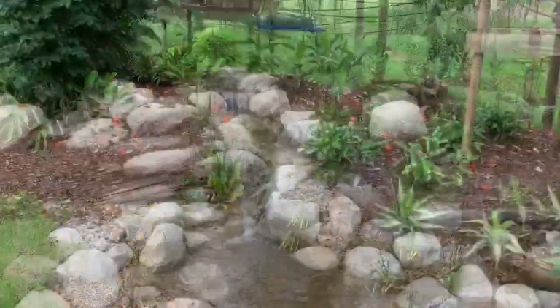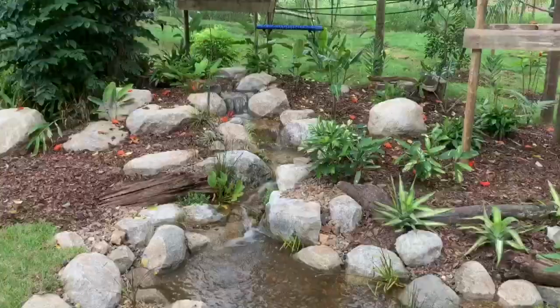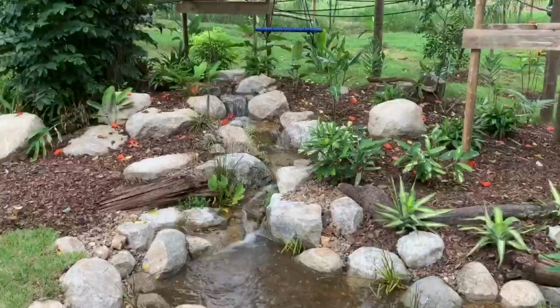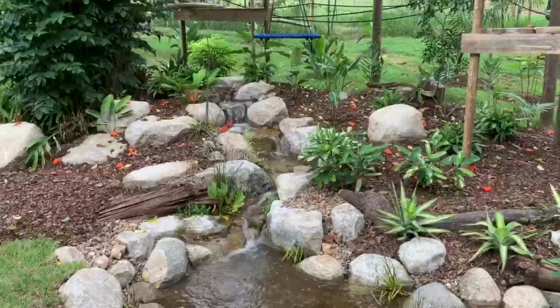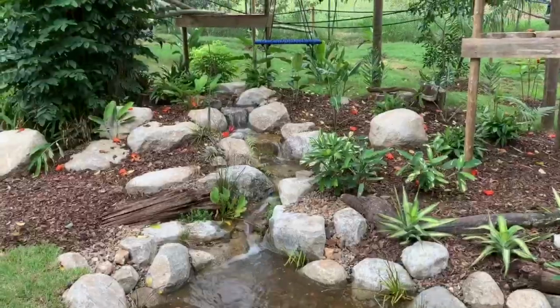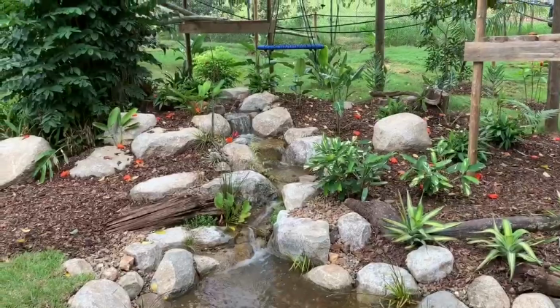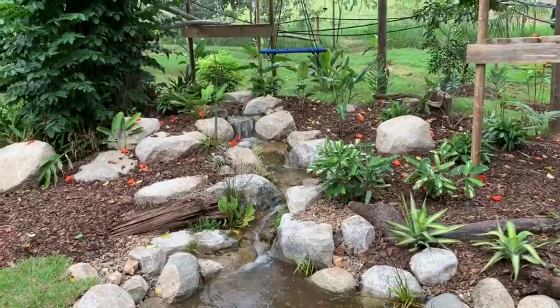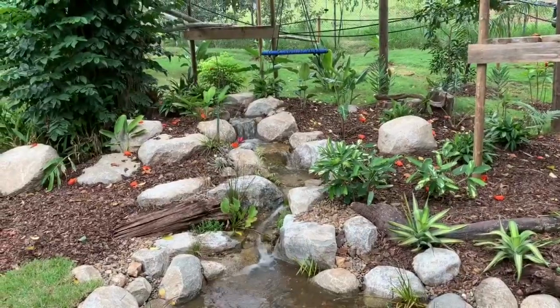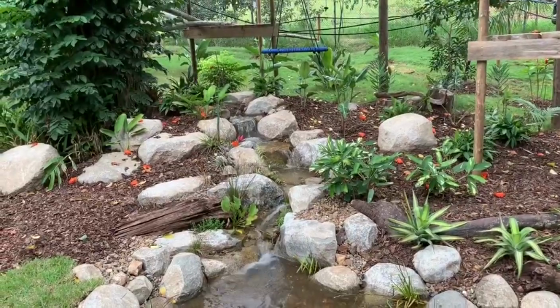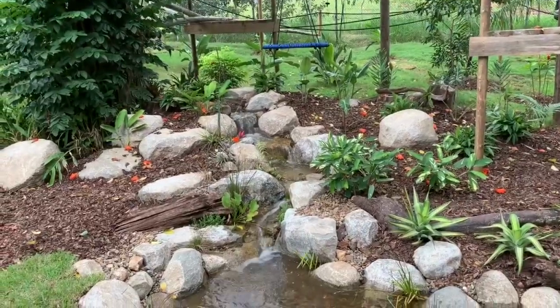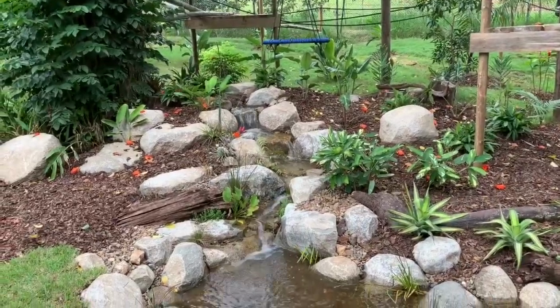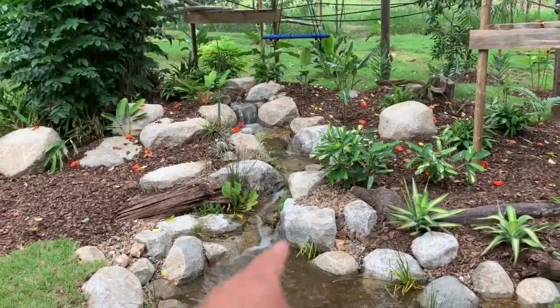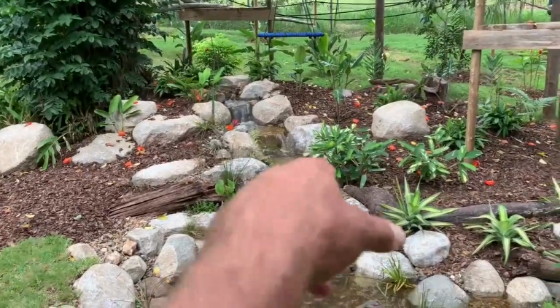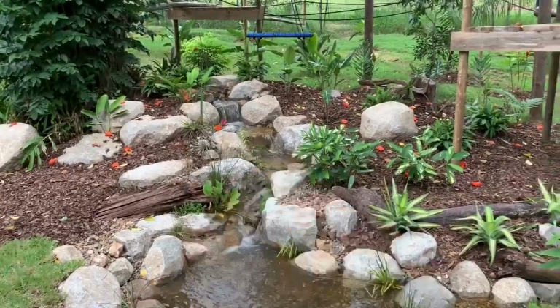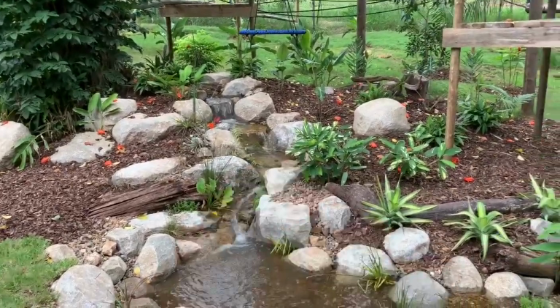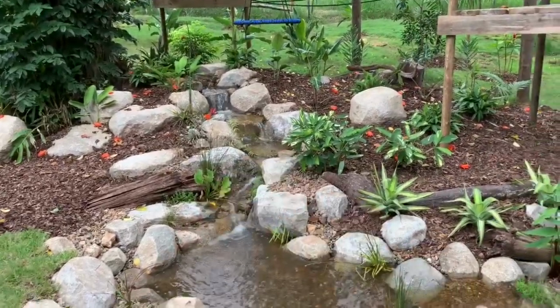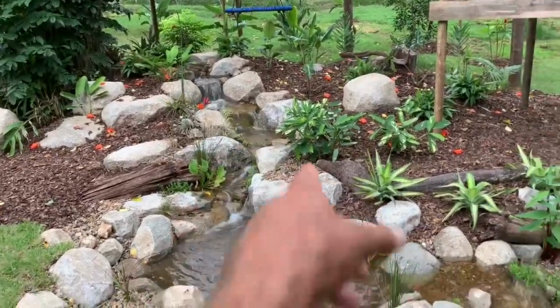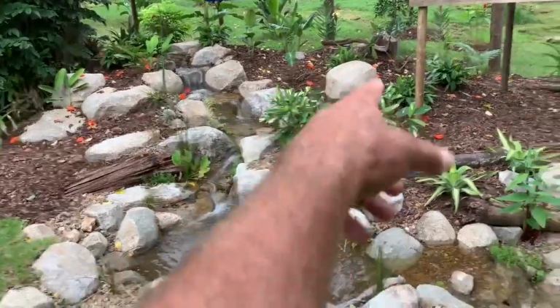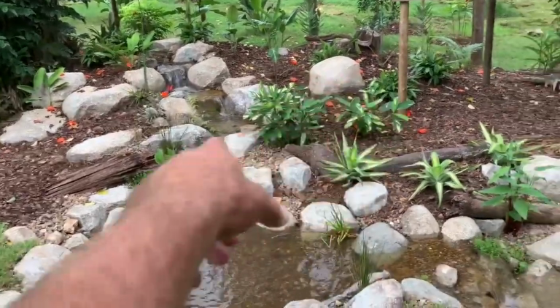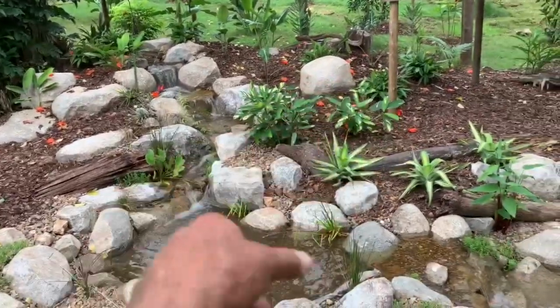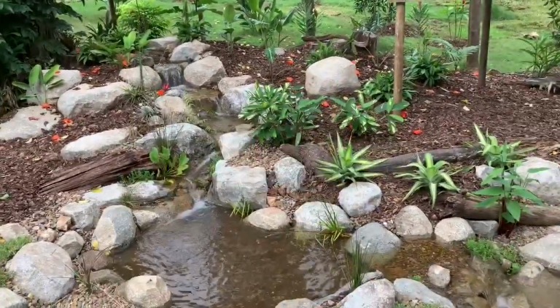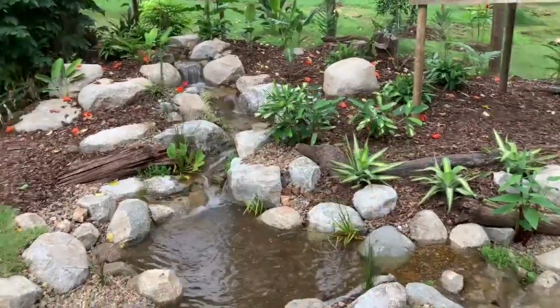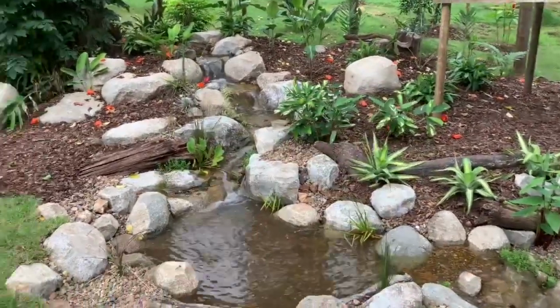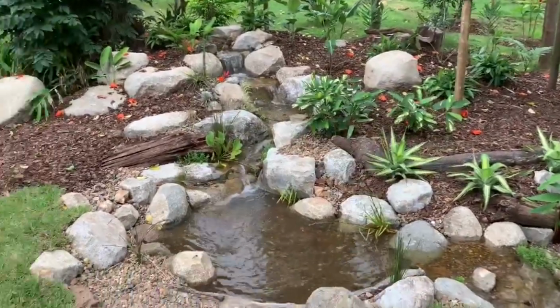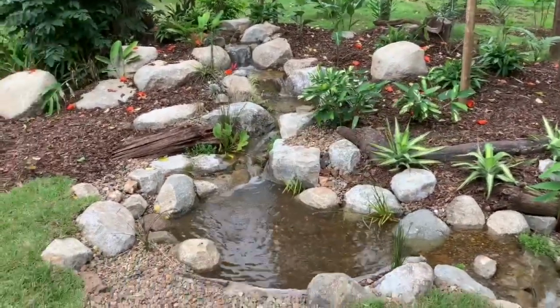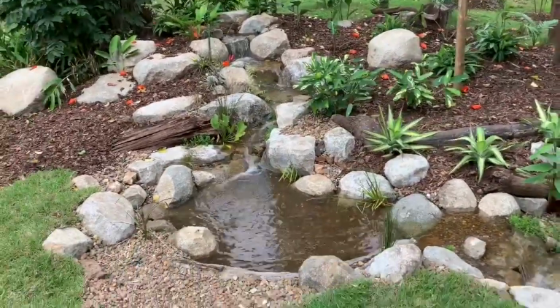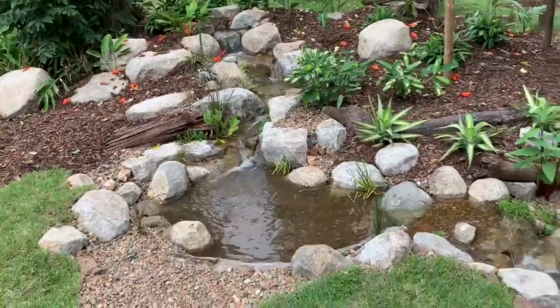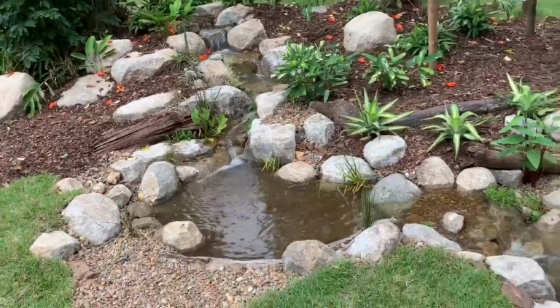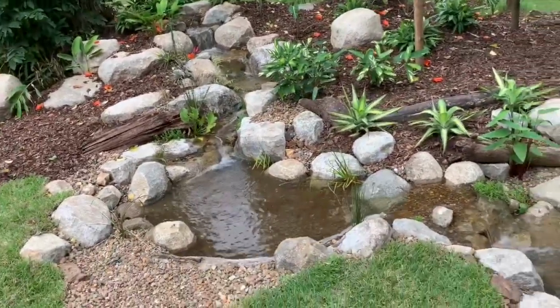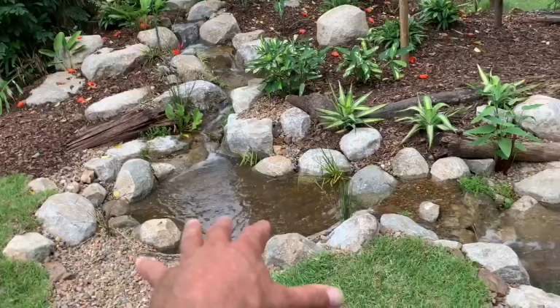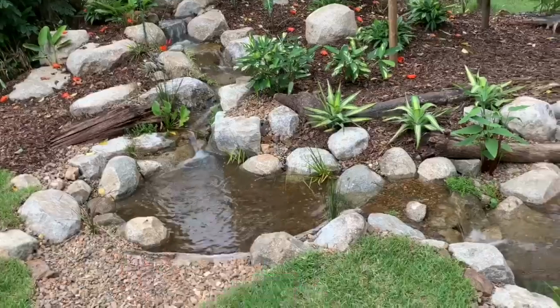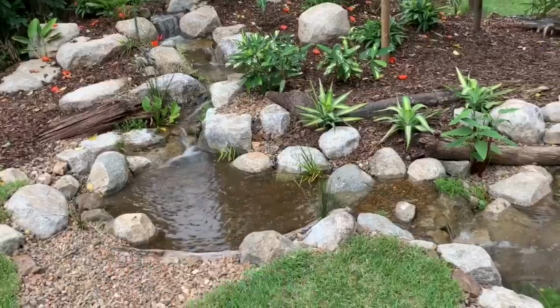Here it is - the water's cleared up beautifully. I love how this turns through there, nice little upper pool.